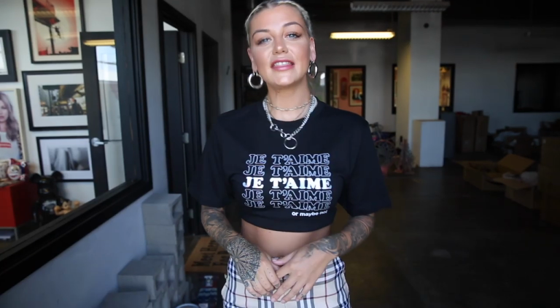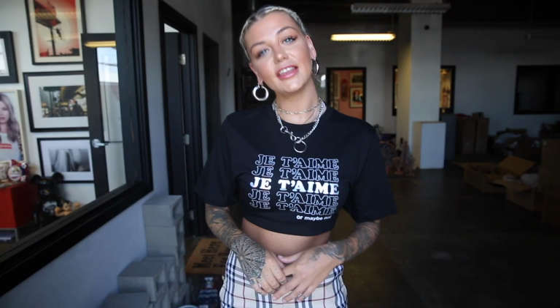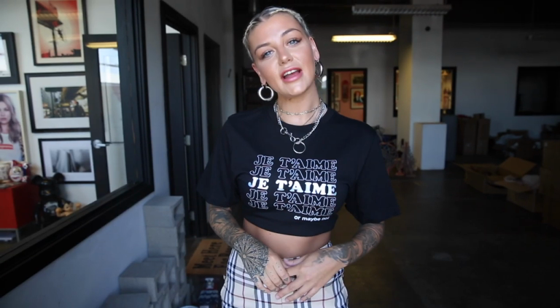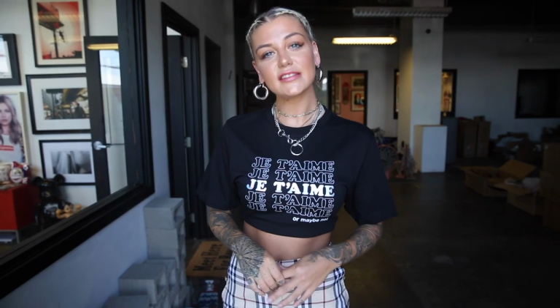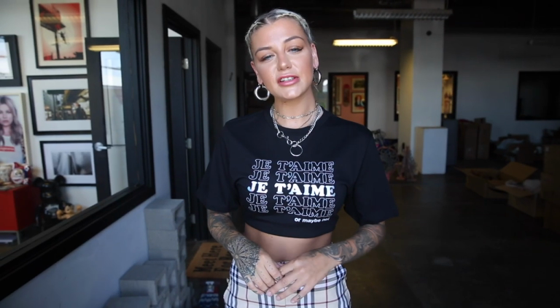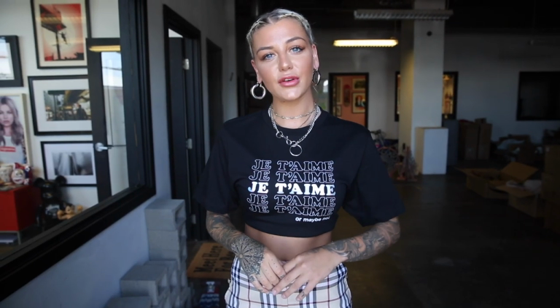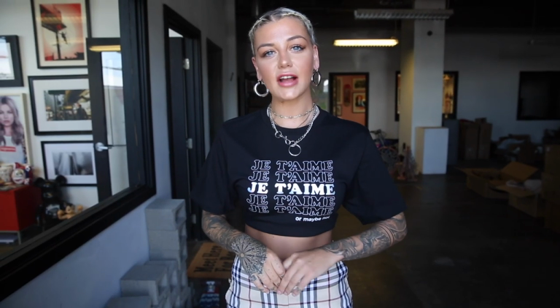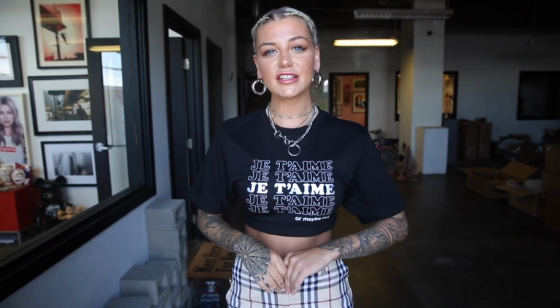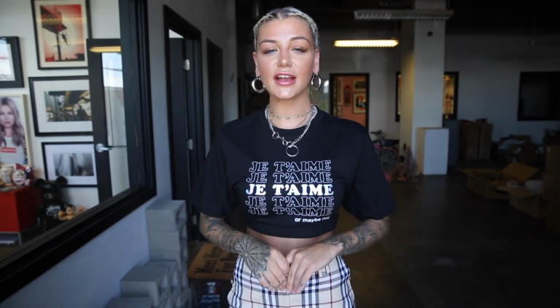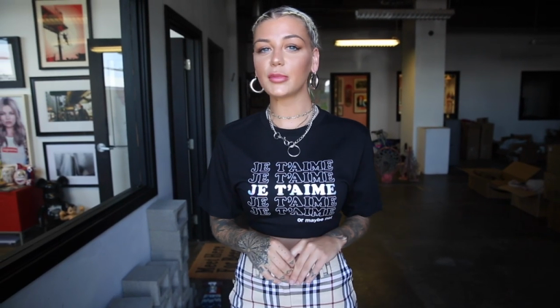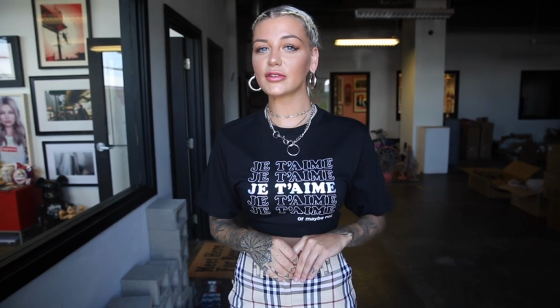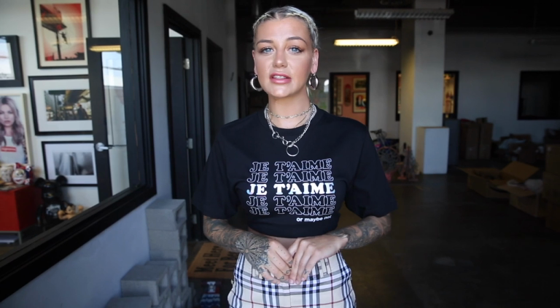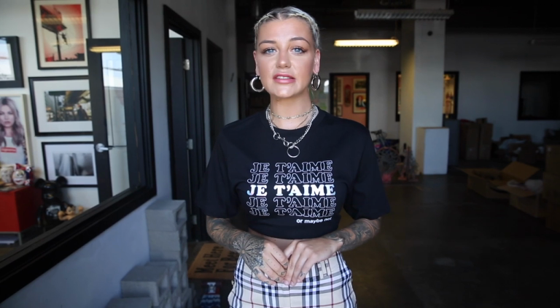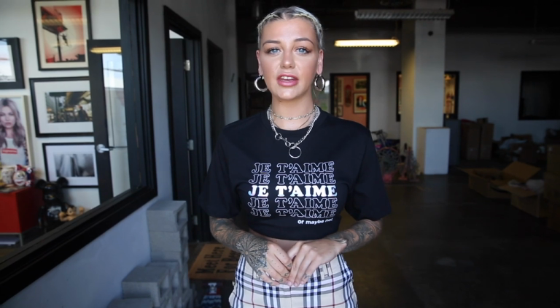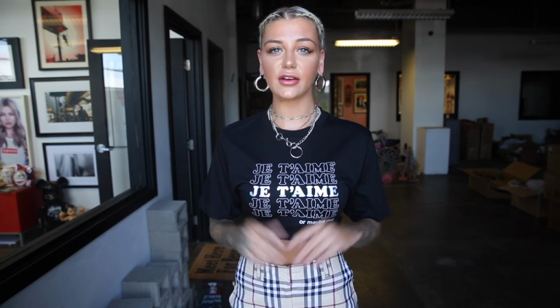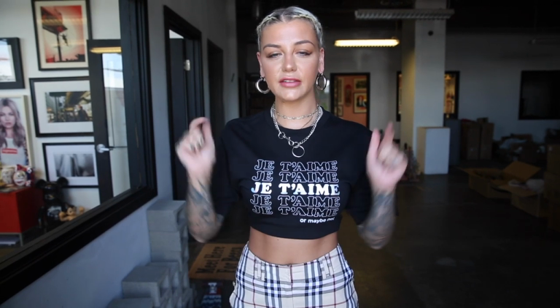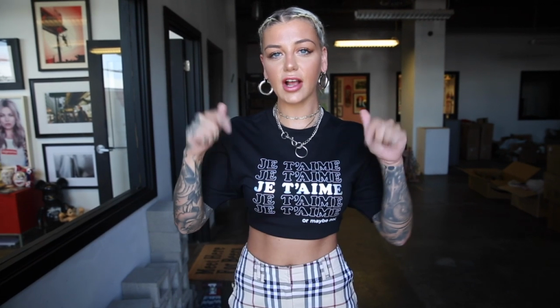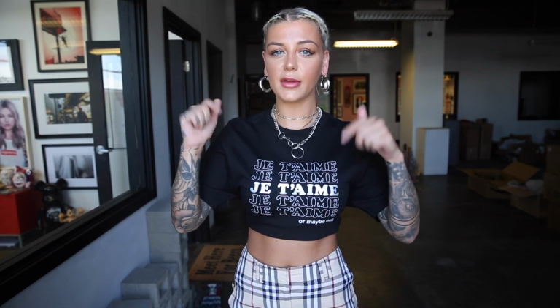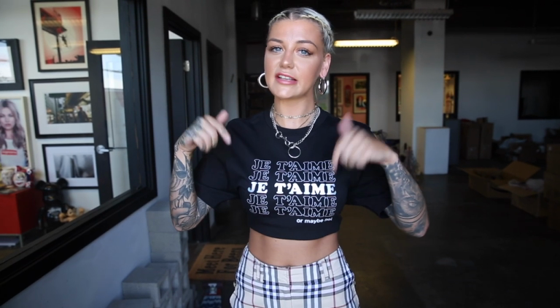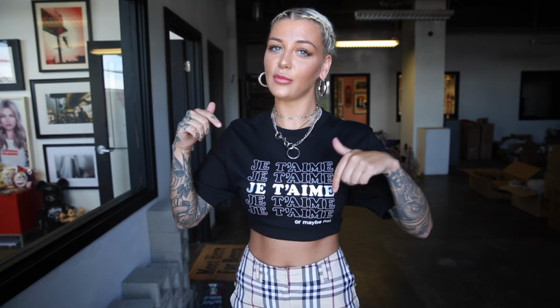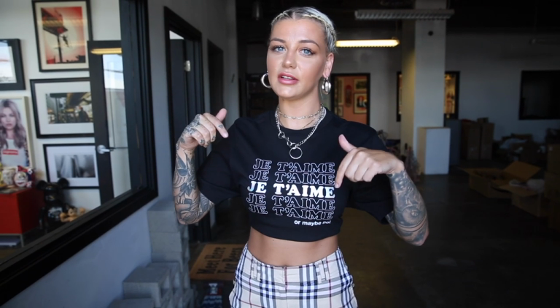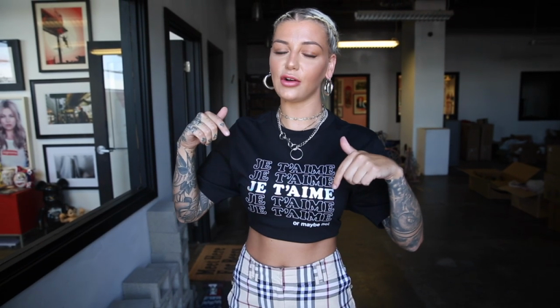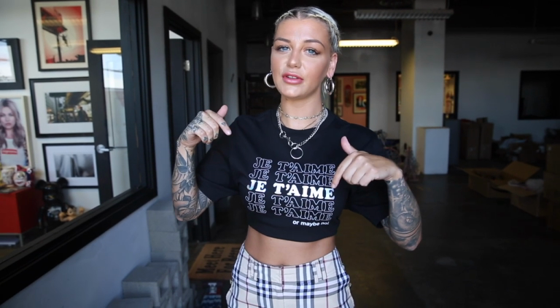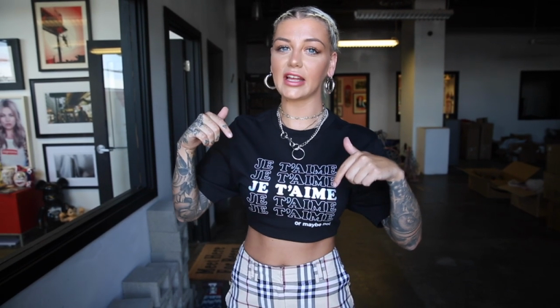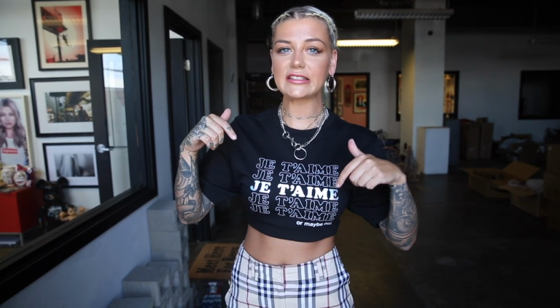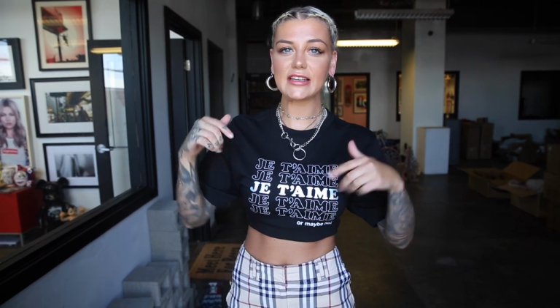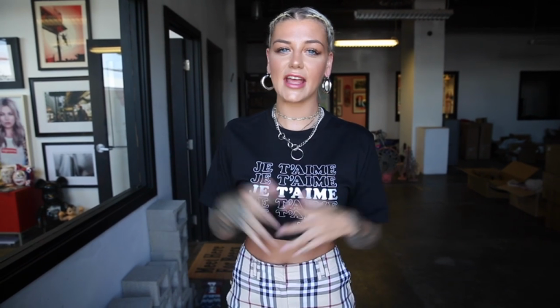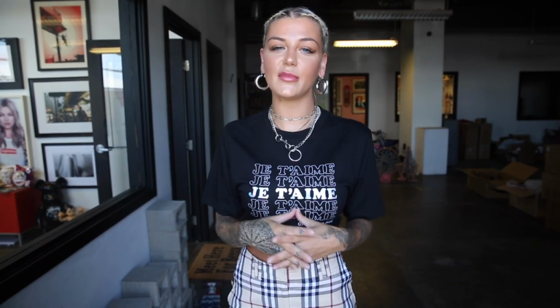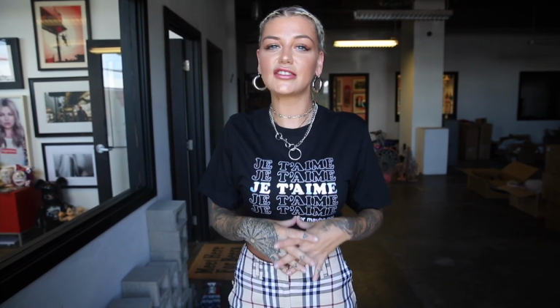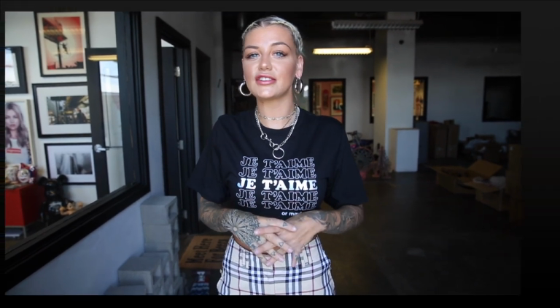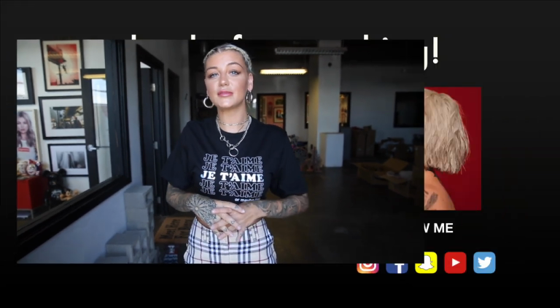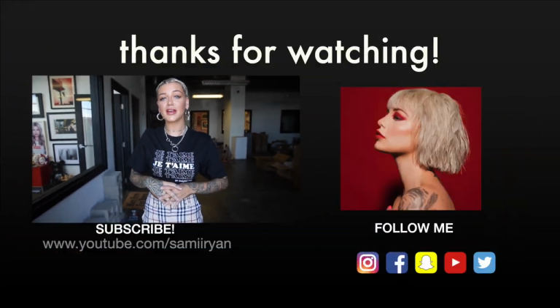Thank you guys so much for watching. I hope you enjoyed this video — leave a comment down below if you liked it, and make sure you subscribe.